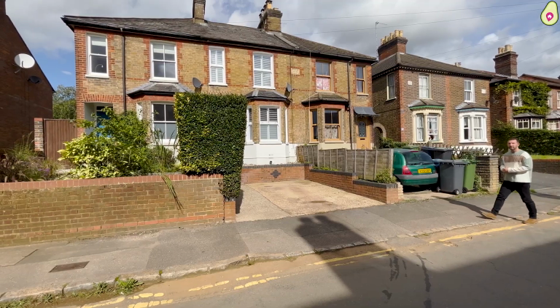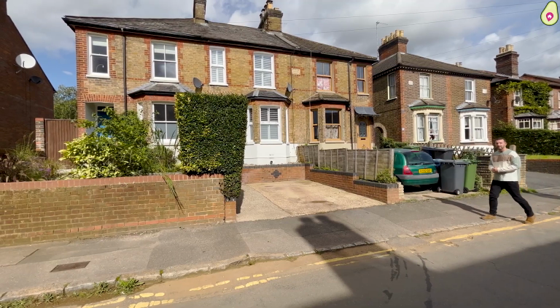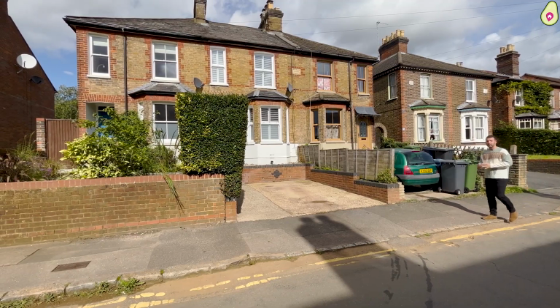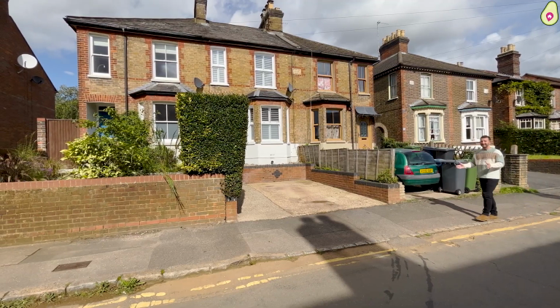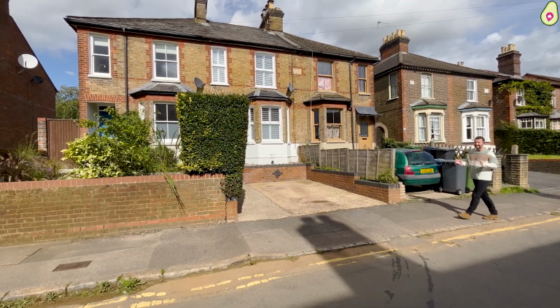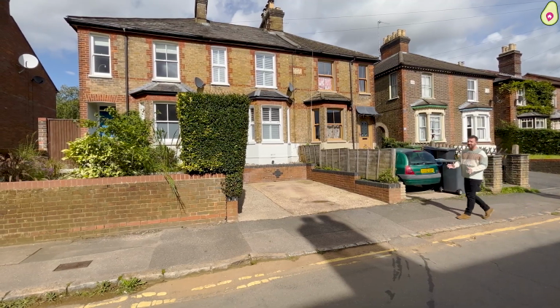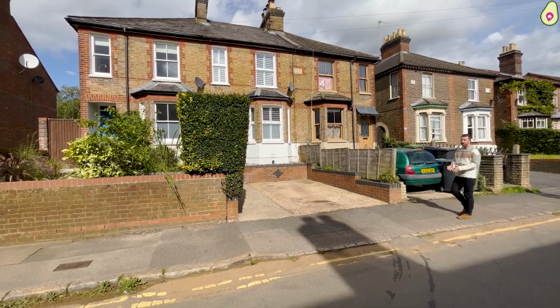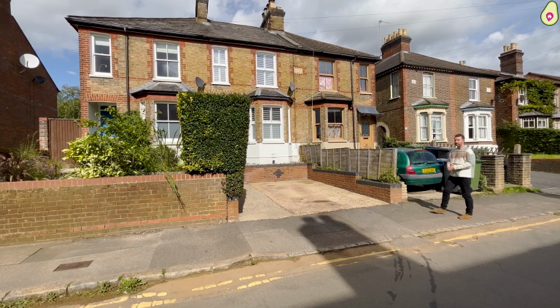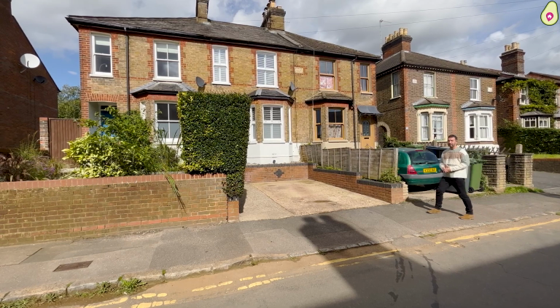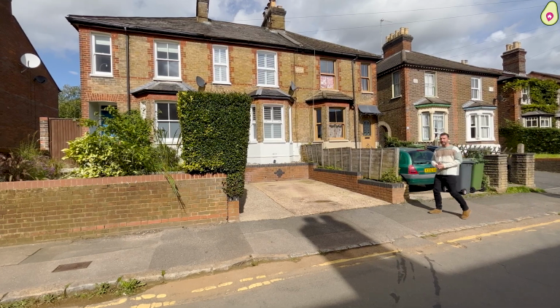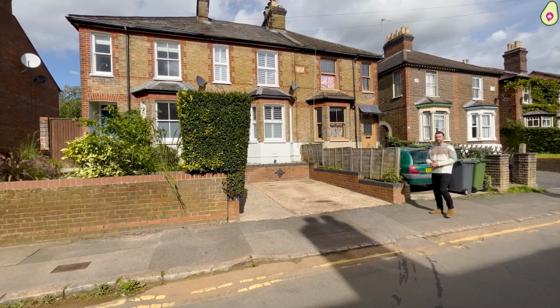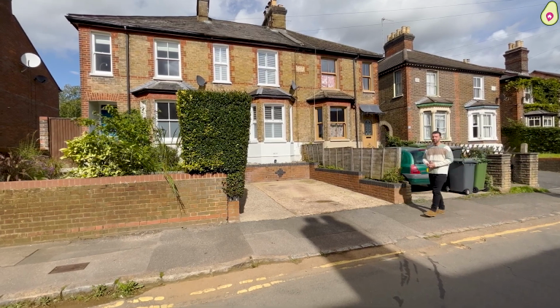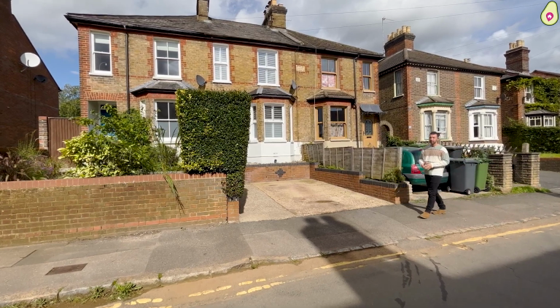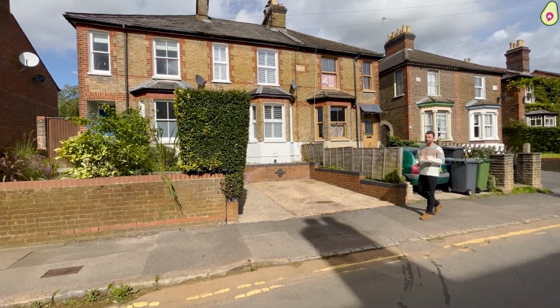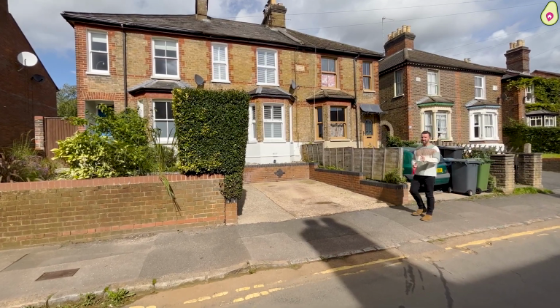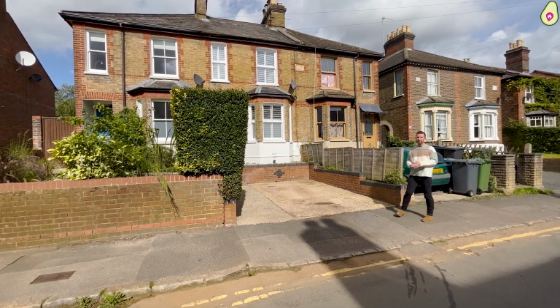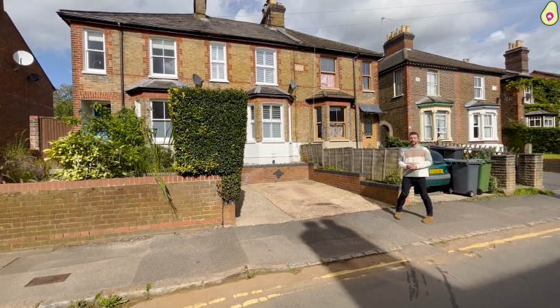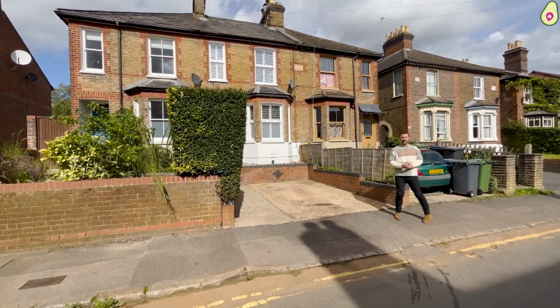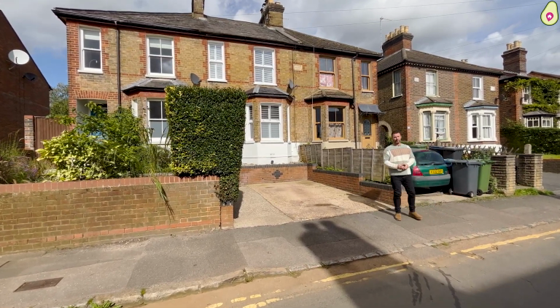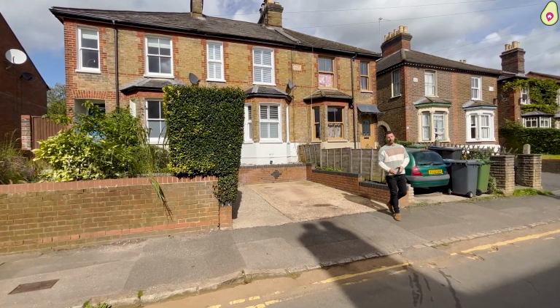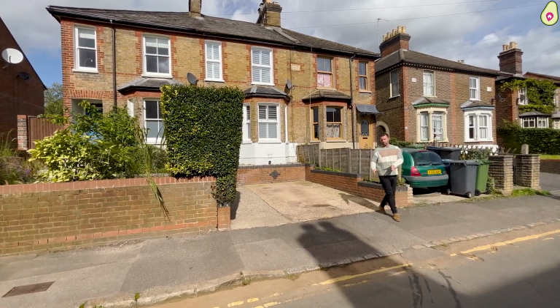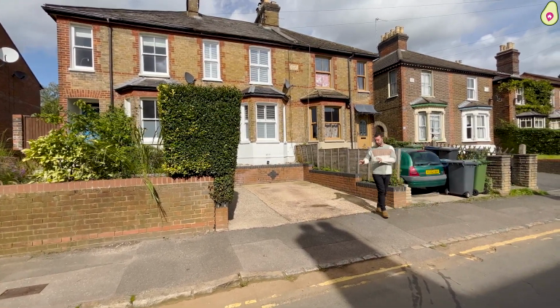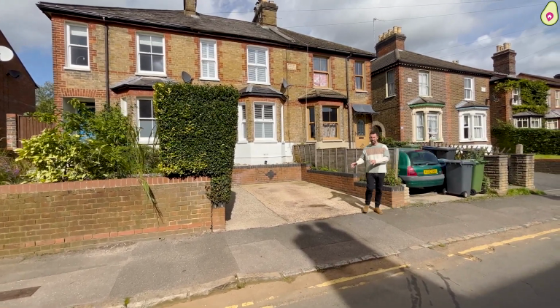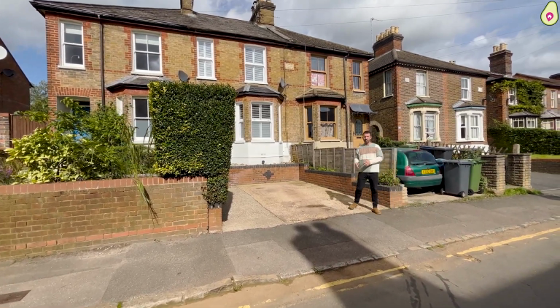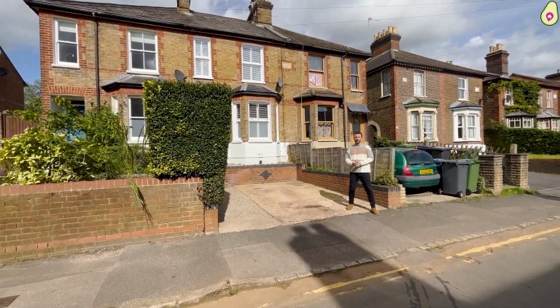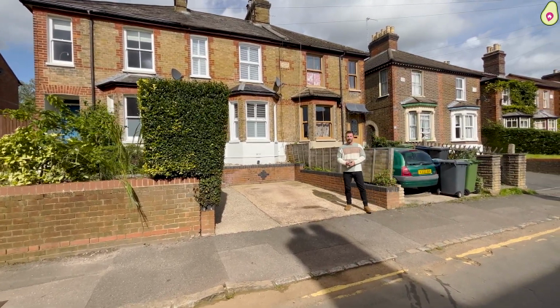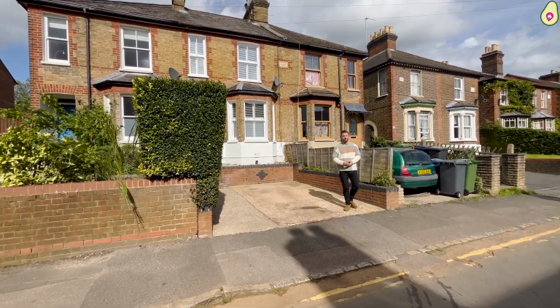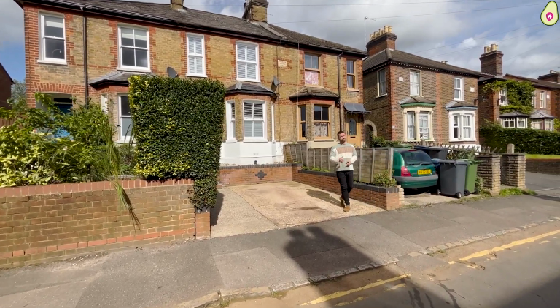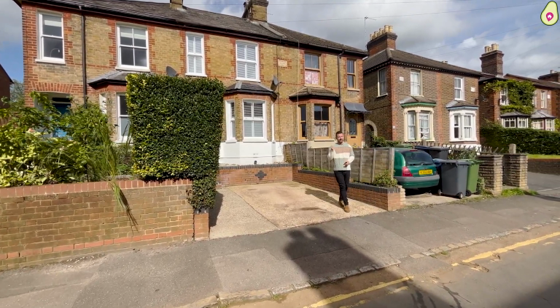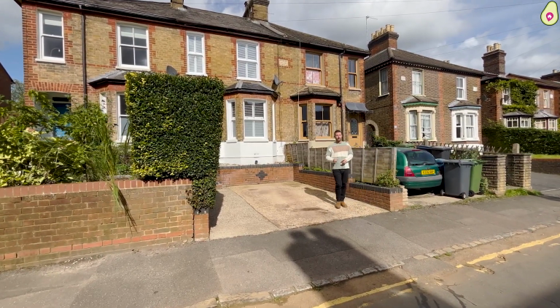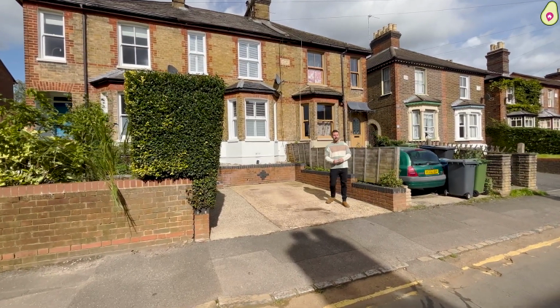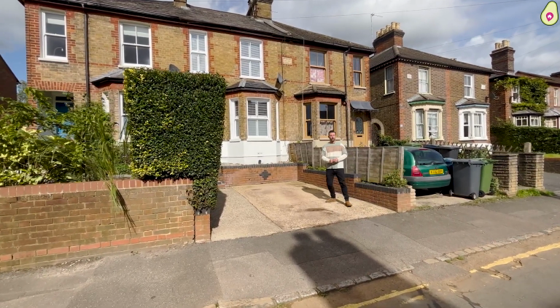This property is in such a great location, very close to town, driveway parking. Let's go and take a look.